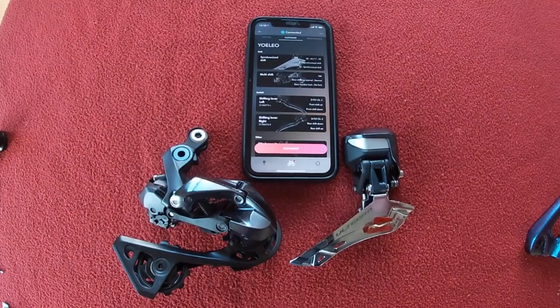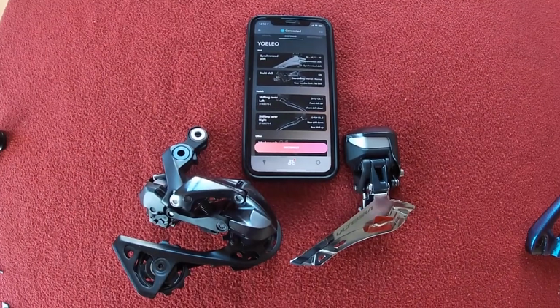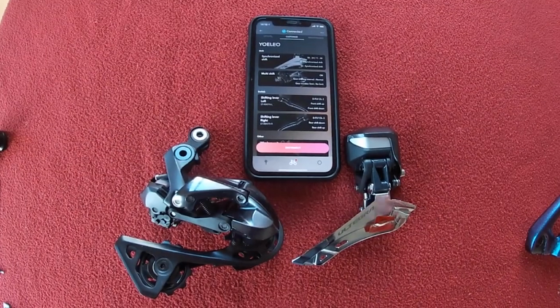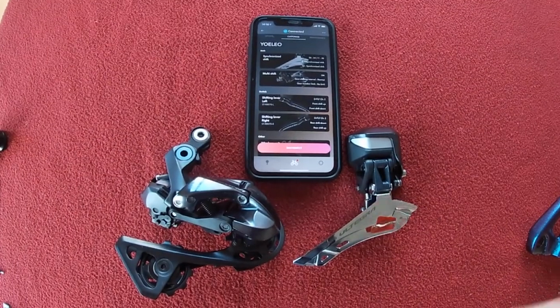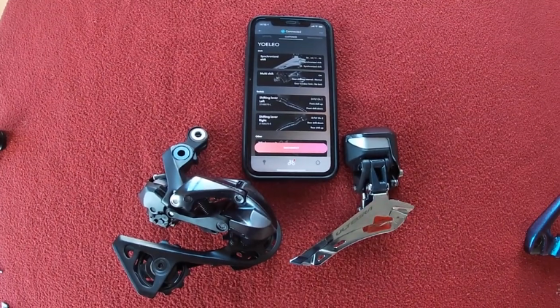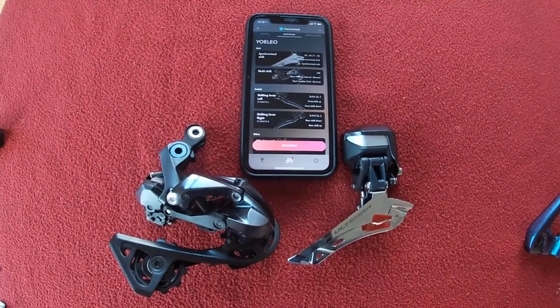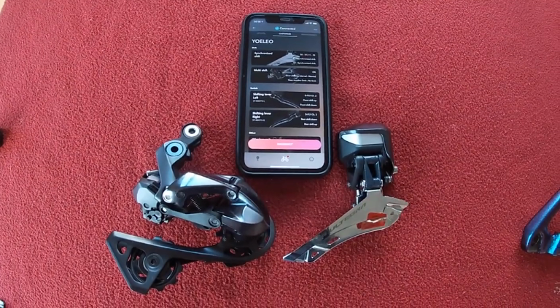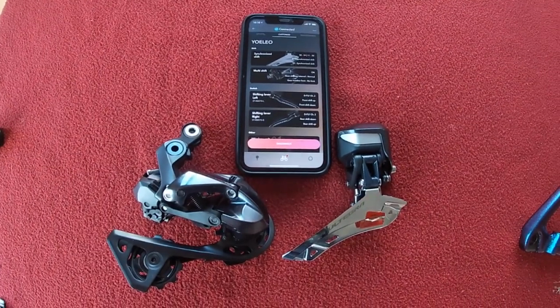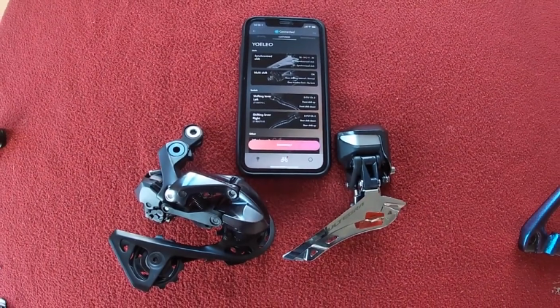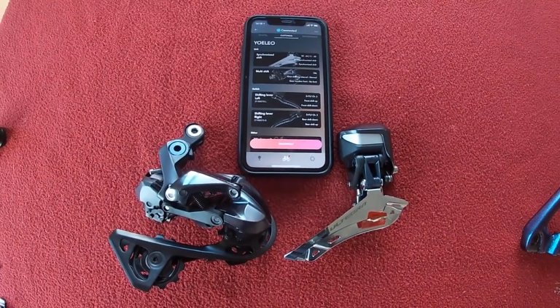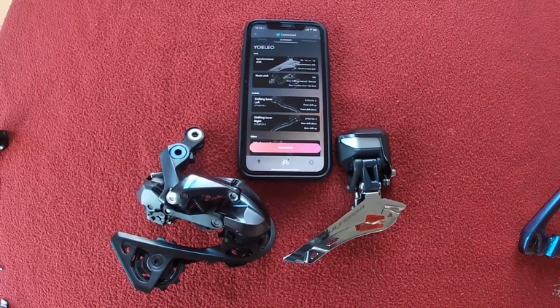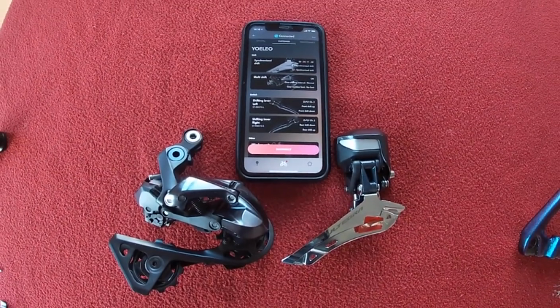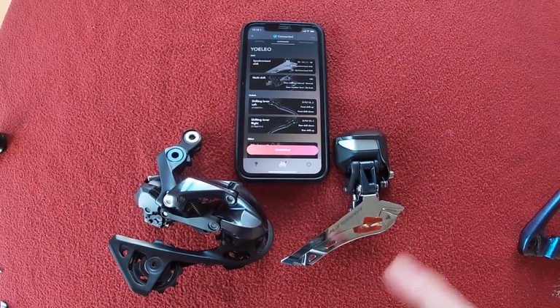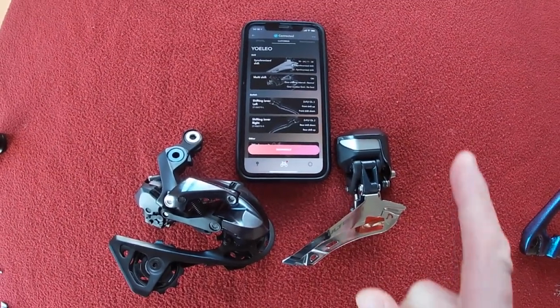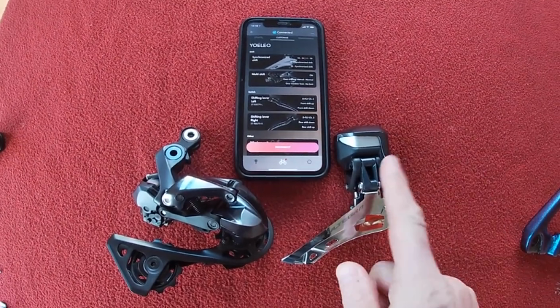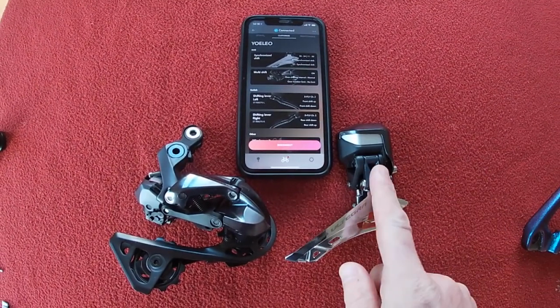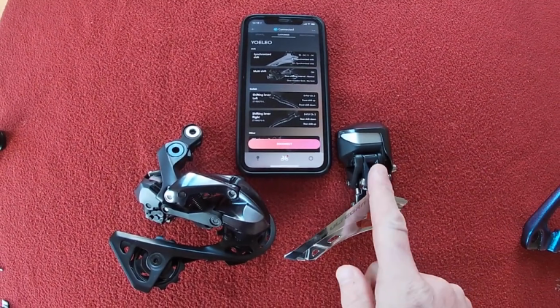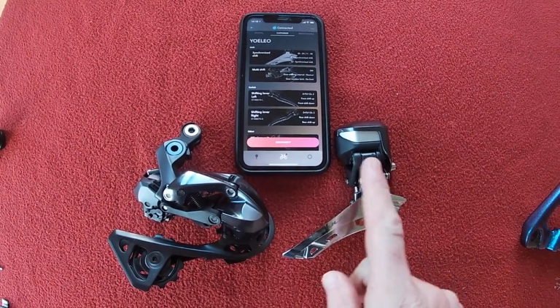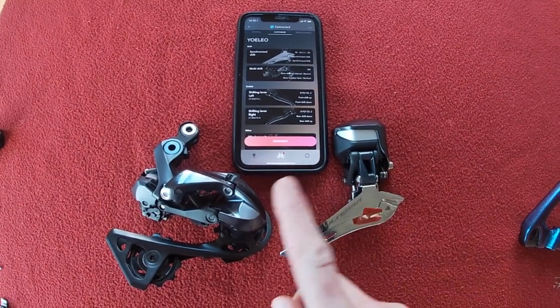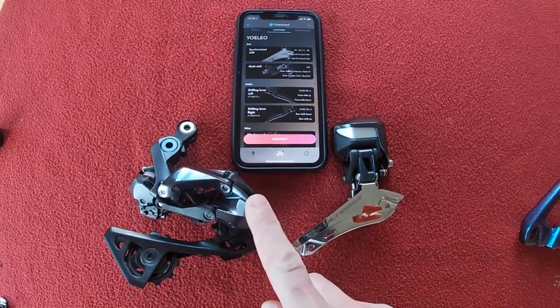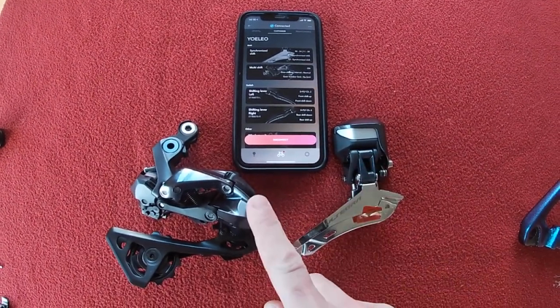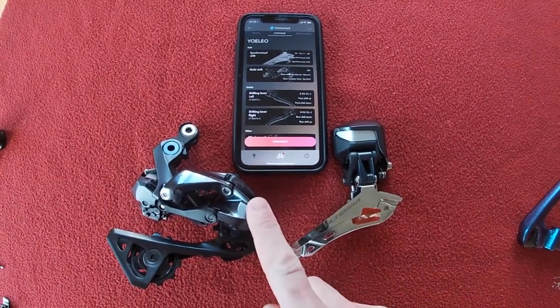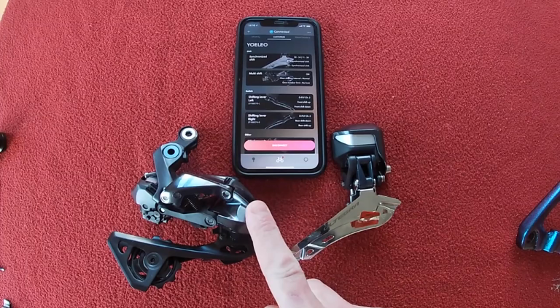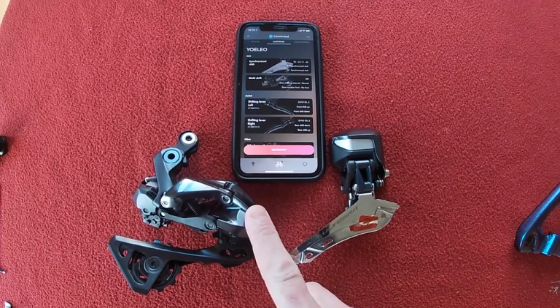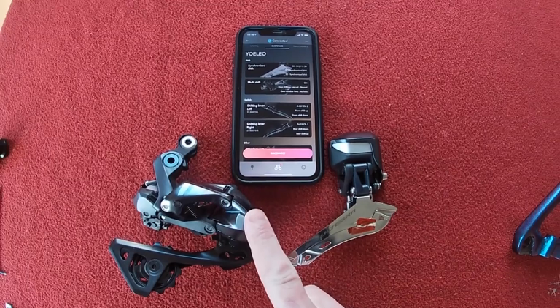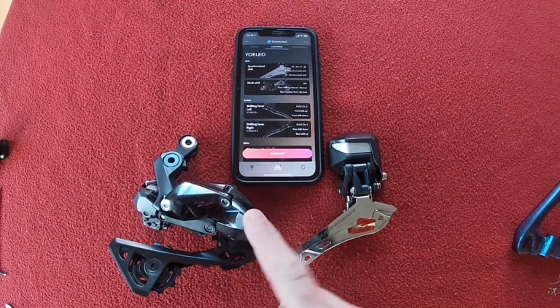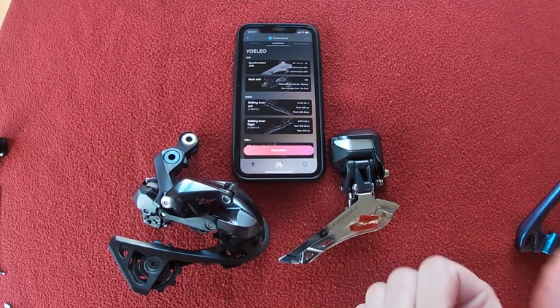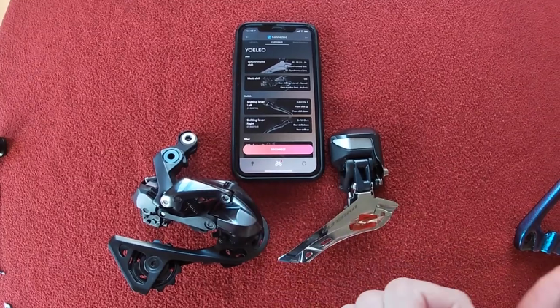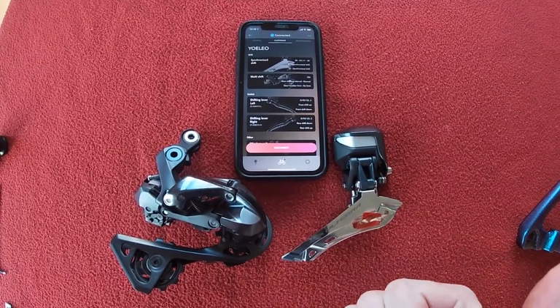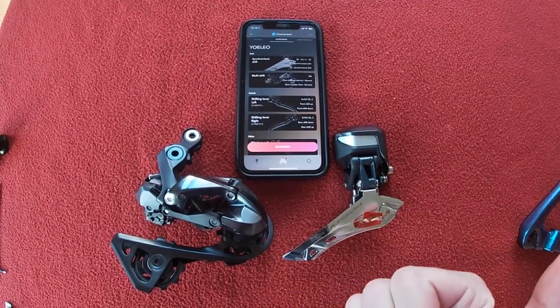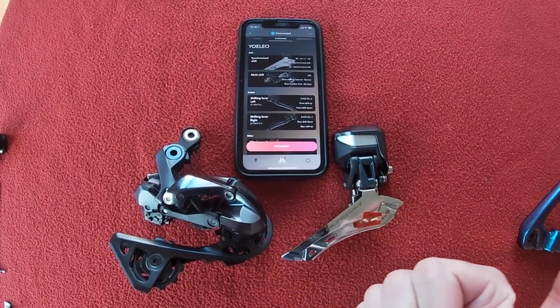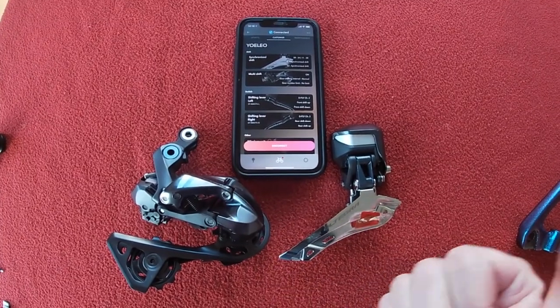Hi everyone, welcome to Caro Sales. Today we're going to be updating the Di2 and putting it on the bike.